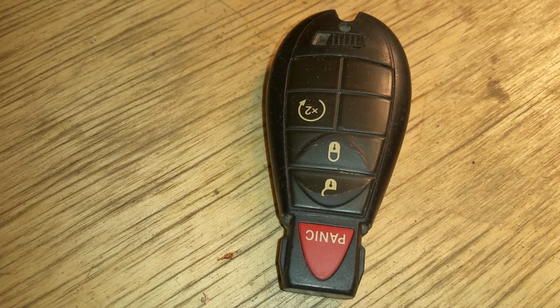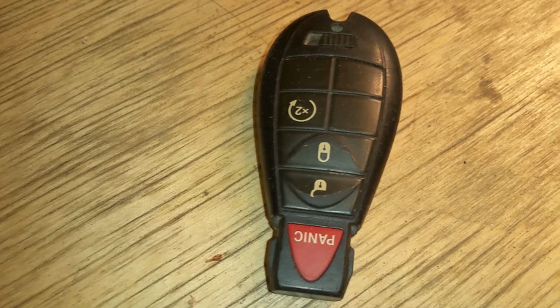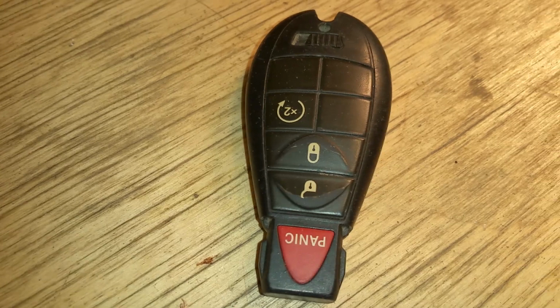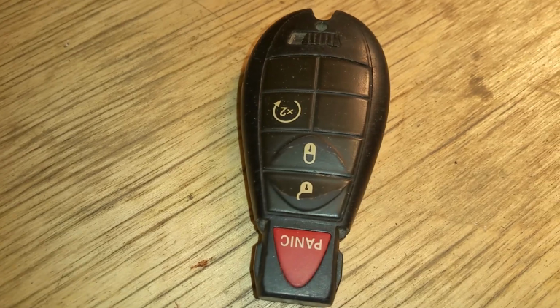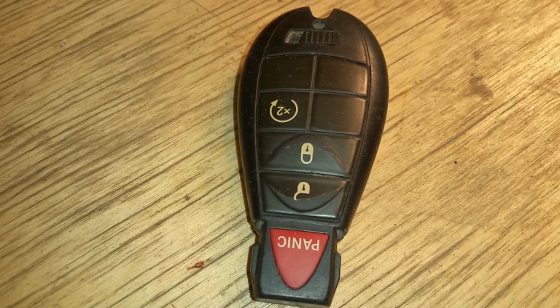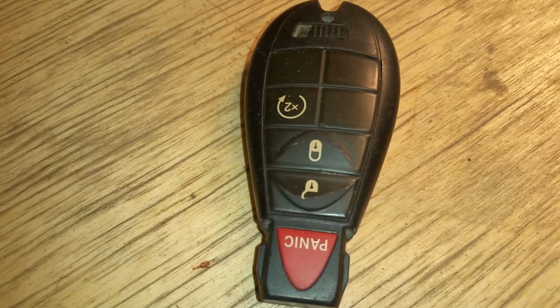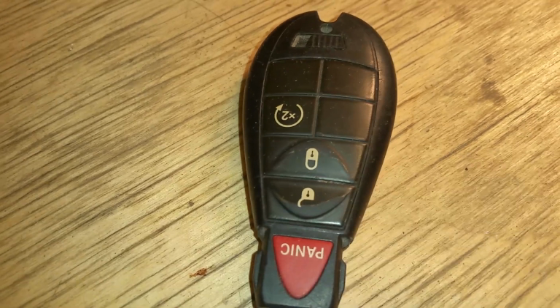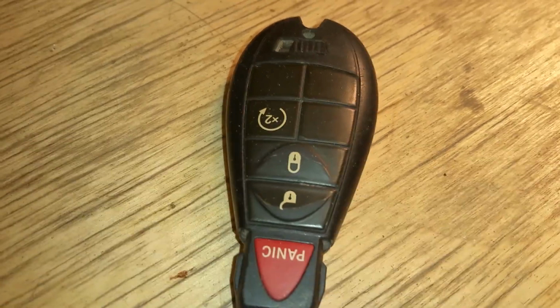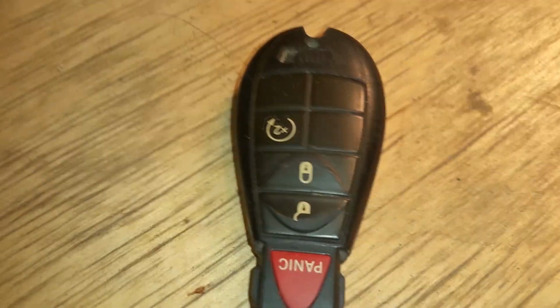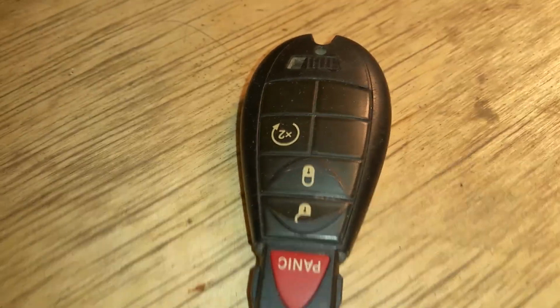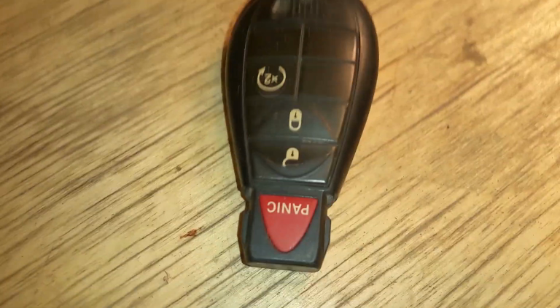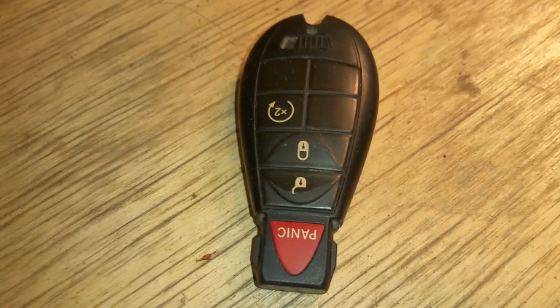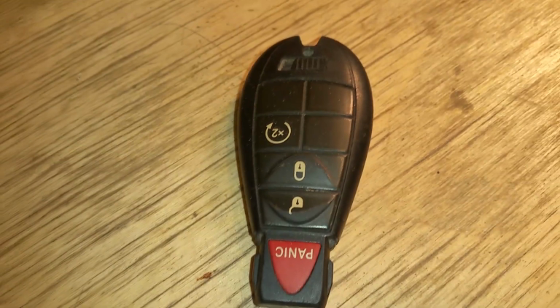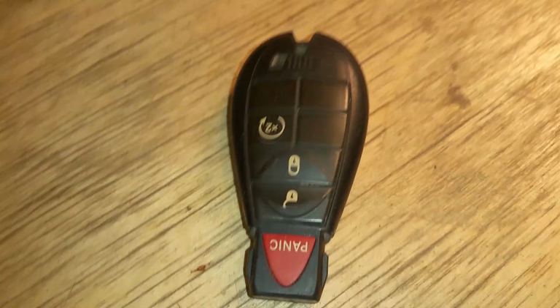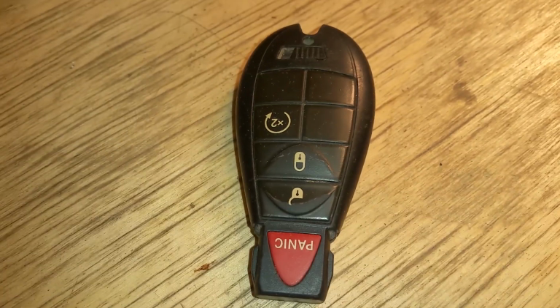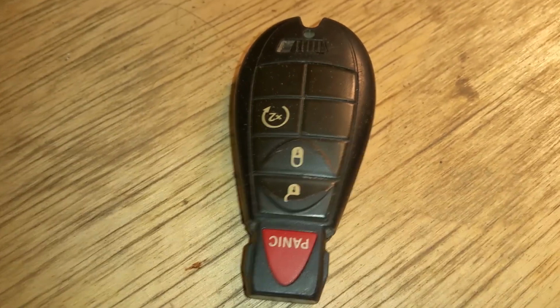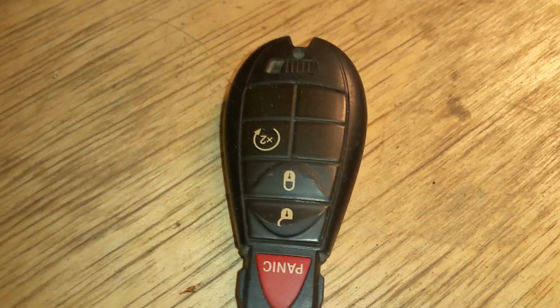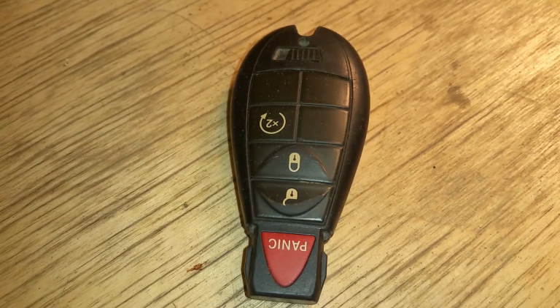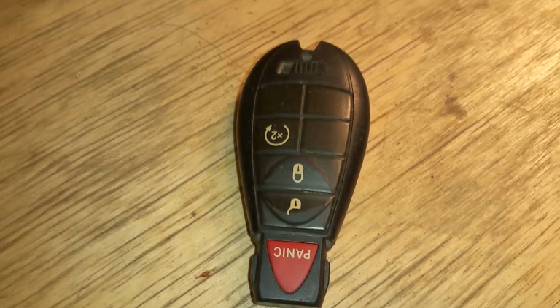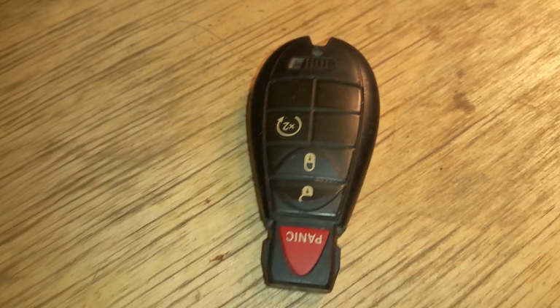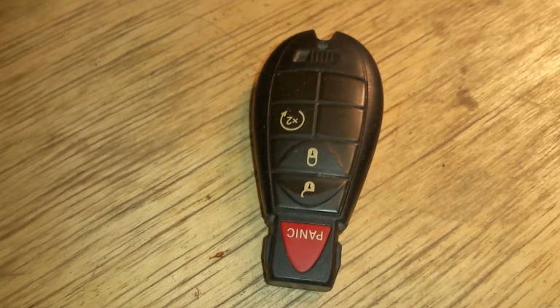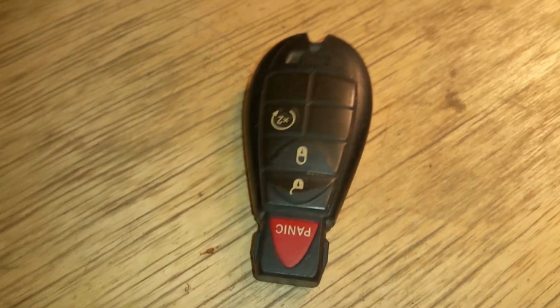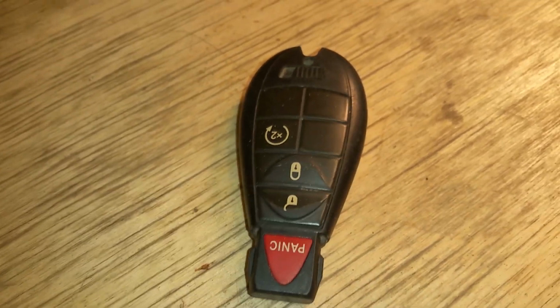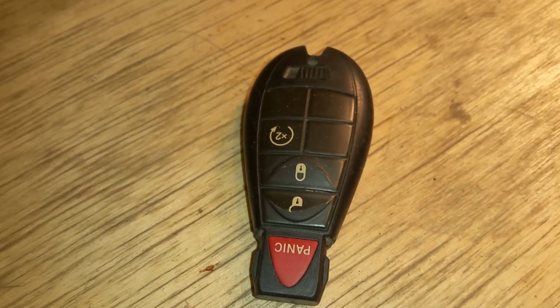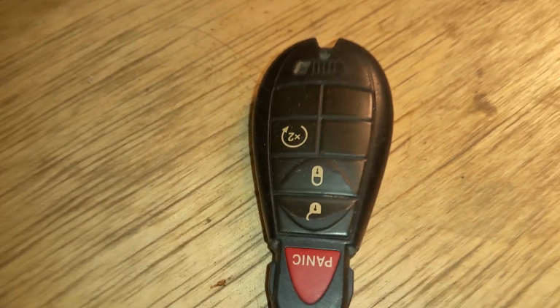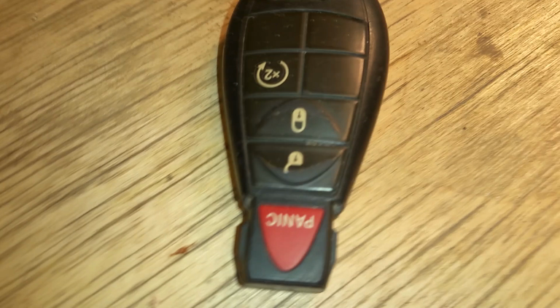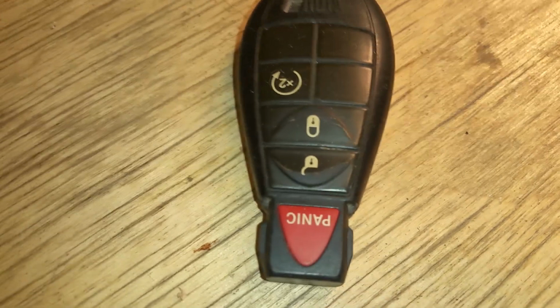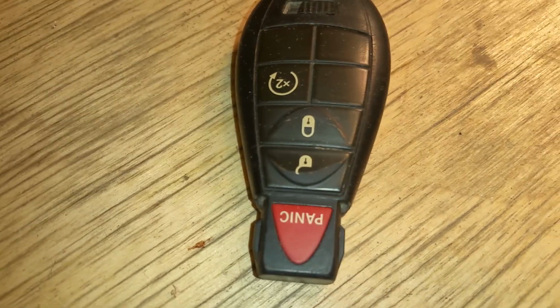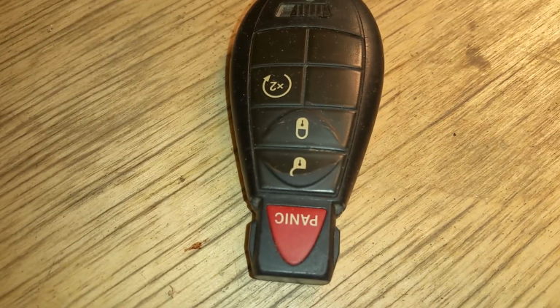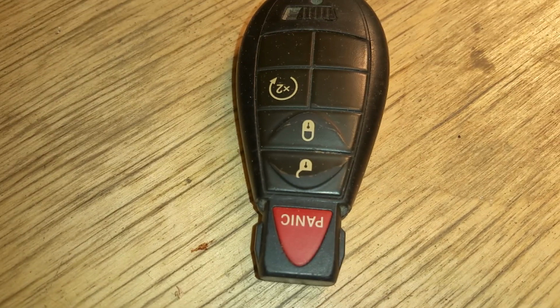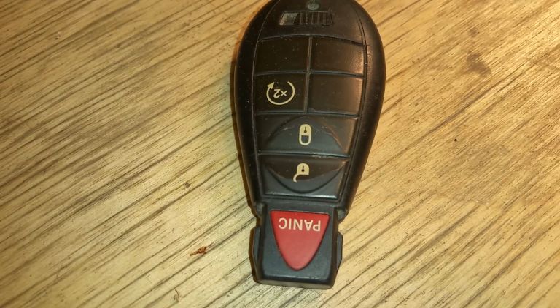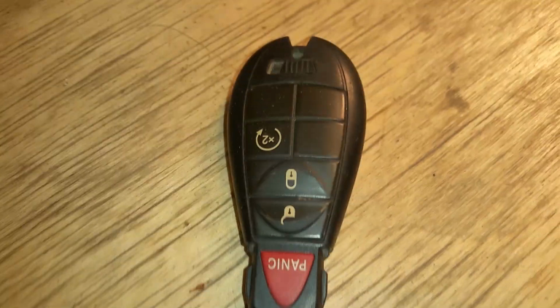Hello YouTube. Today I'm just going to go over the key fob. I have a 2011 Dodge Ram and the key fobs don't work.